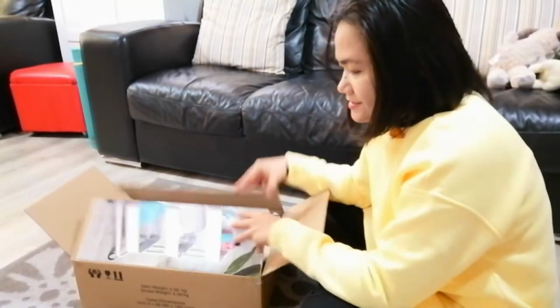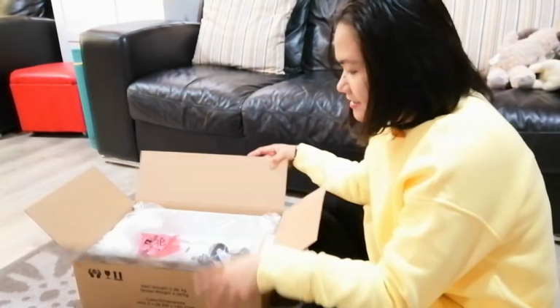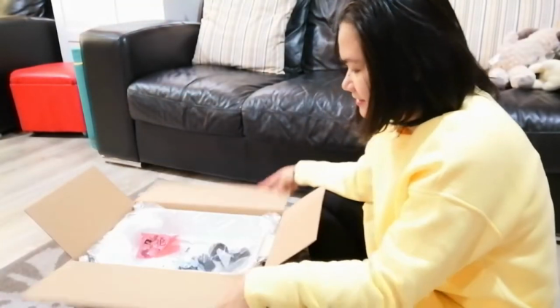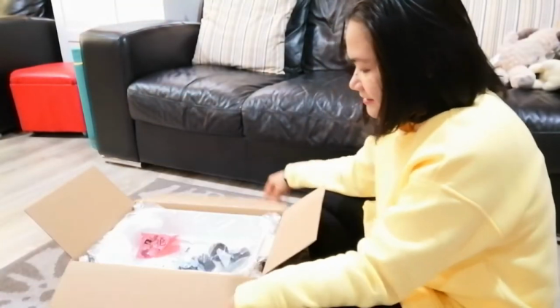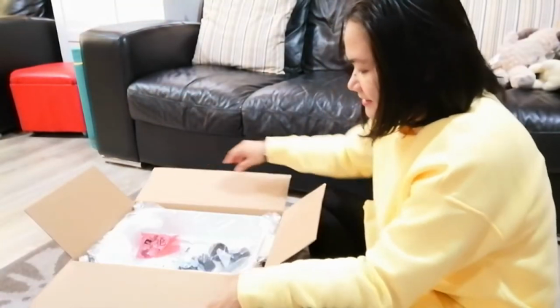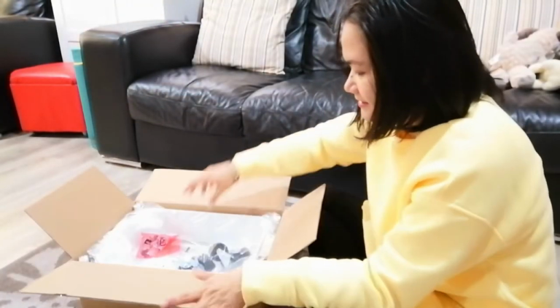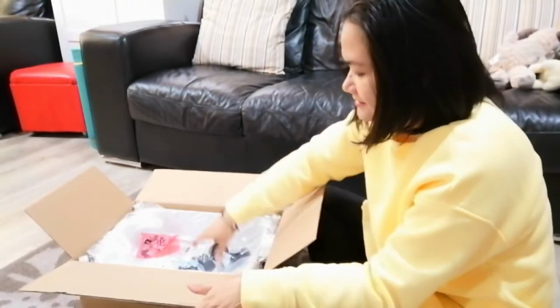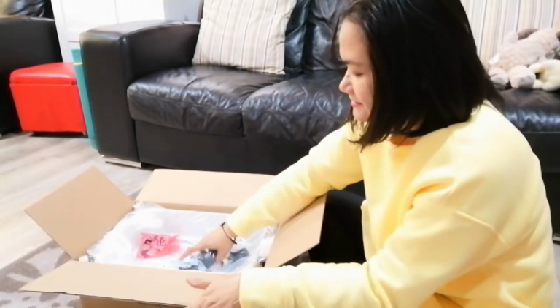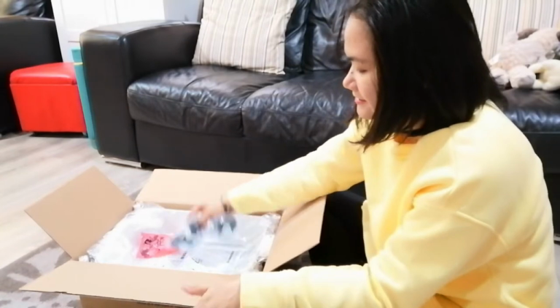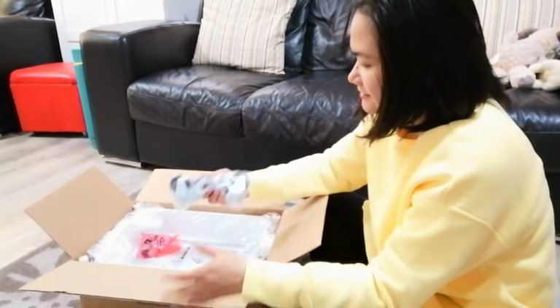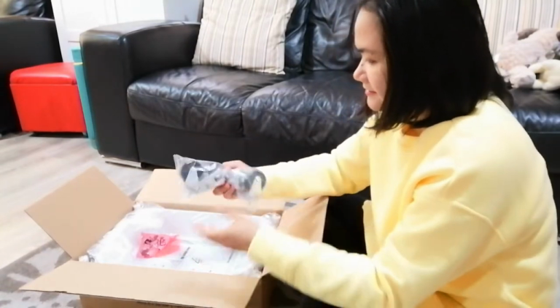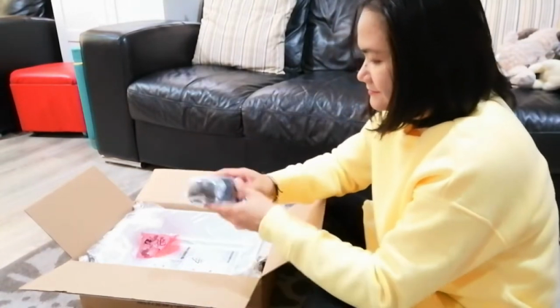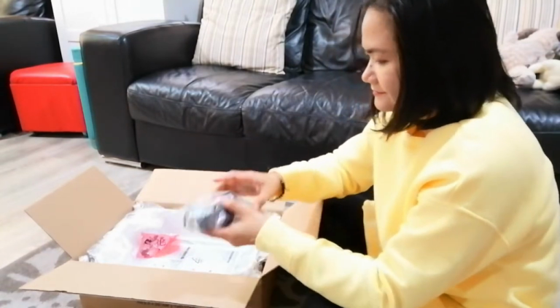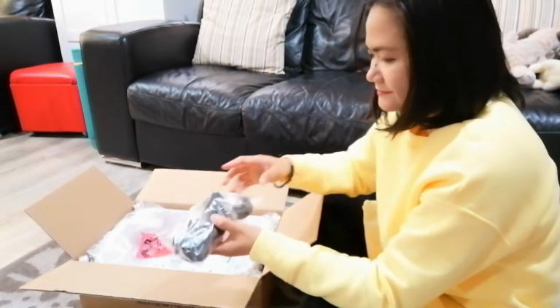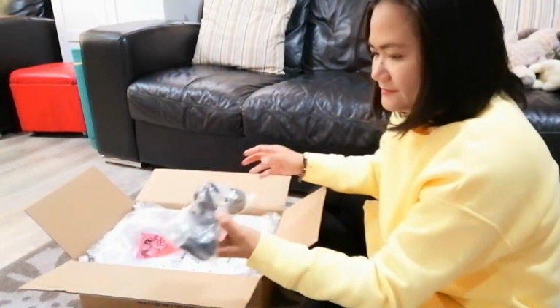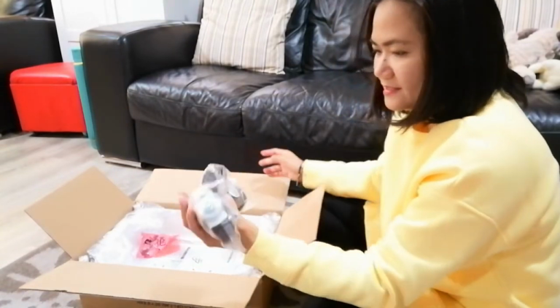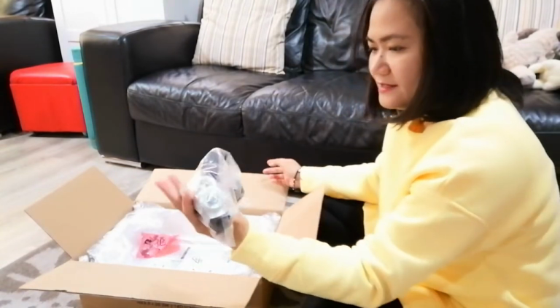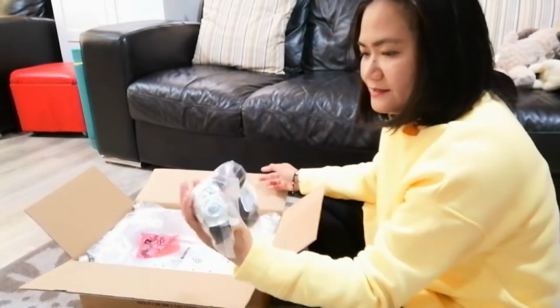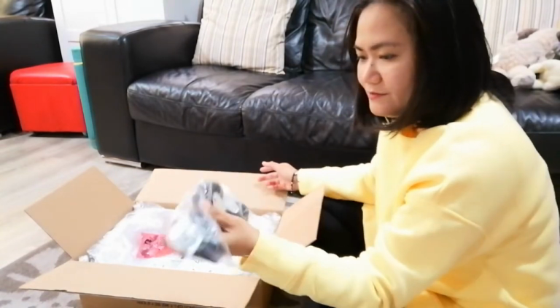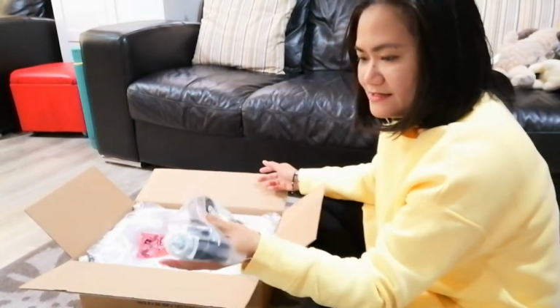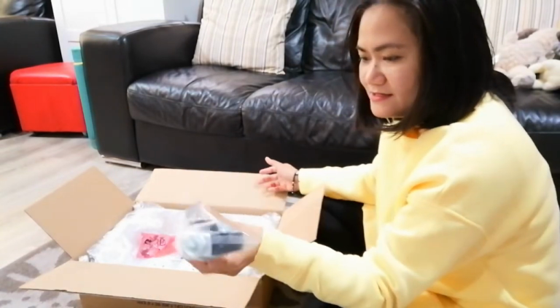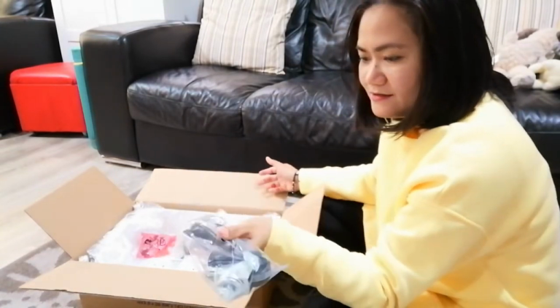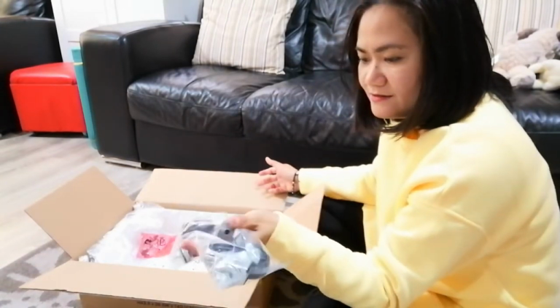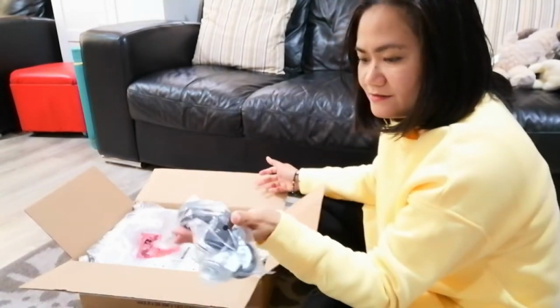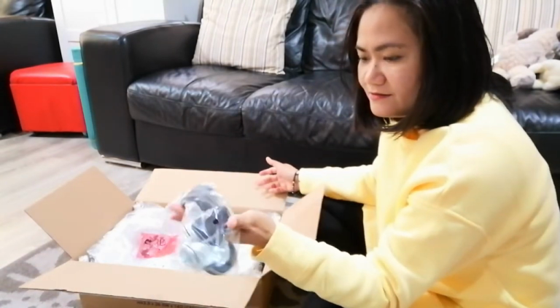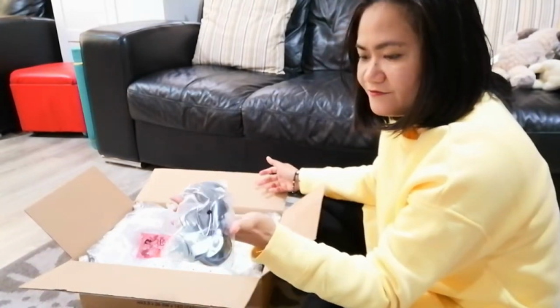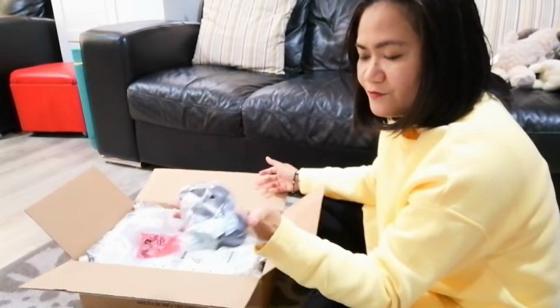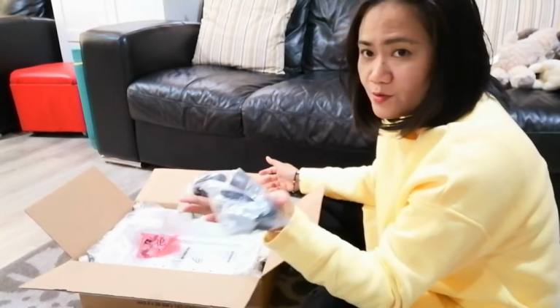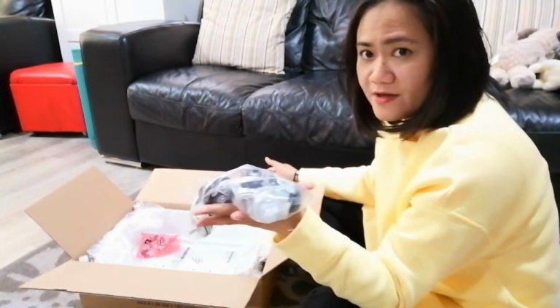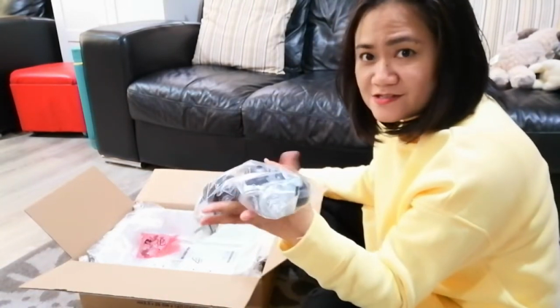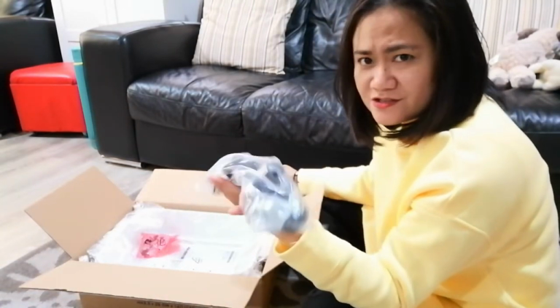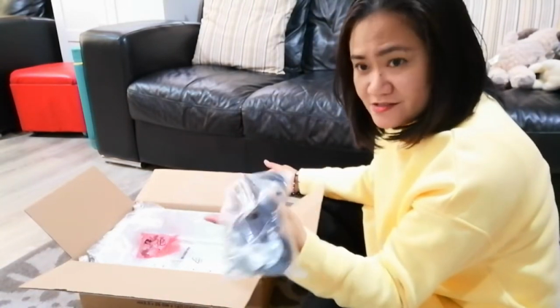So I opened the box and you can see the four casters right there.